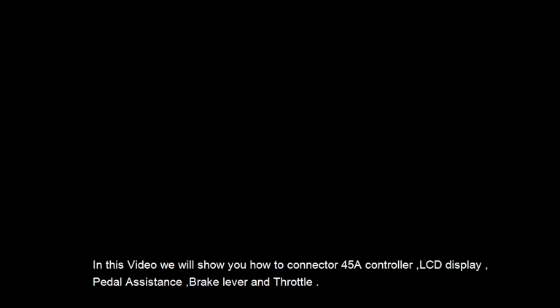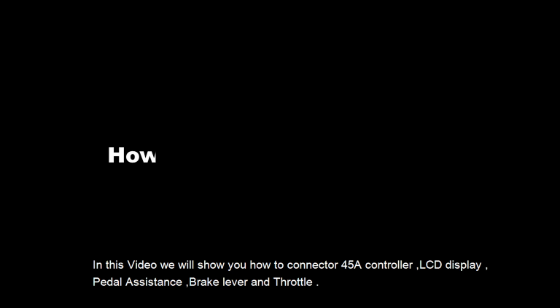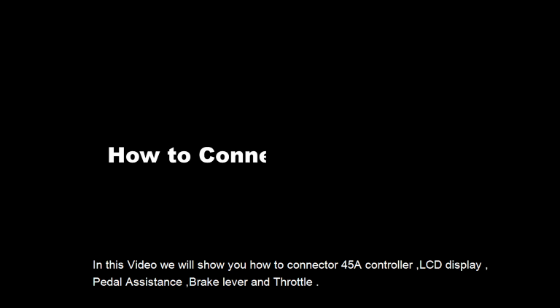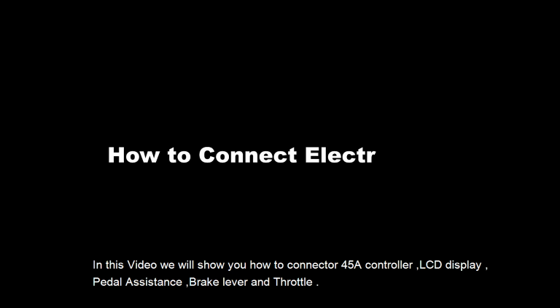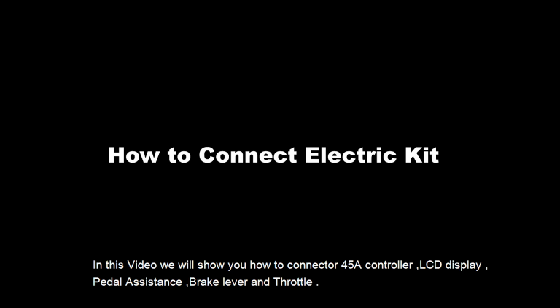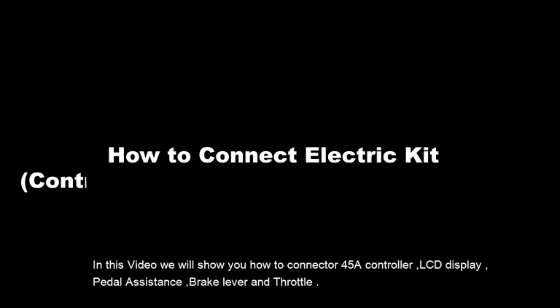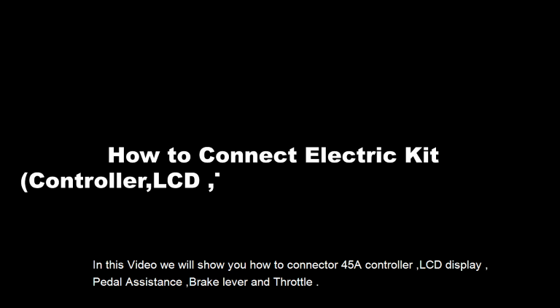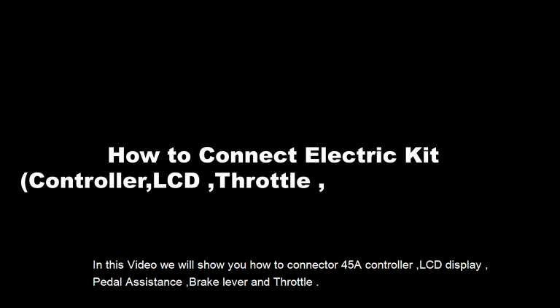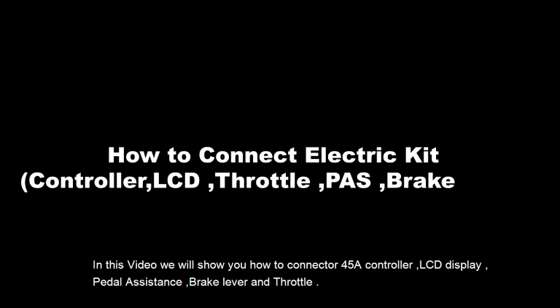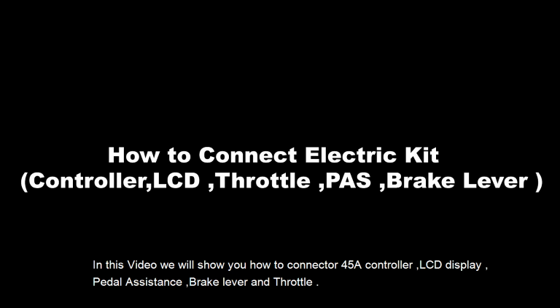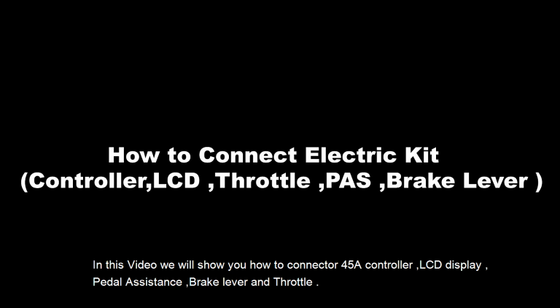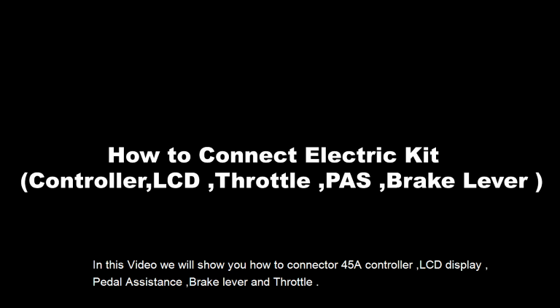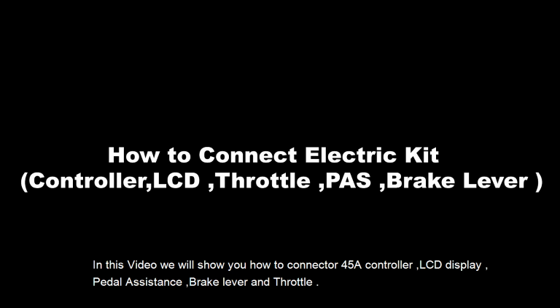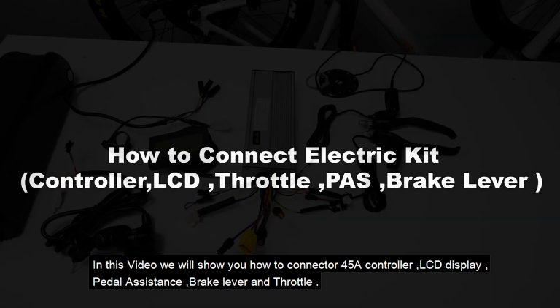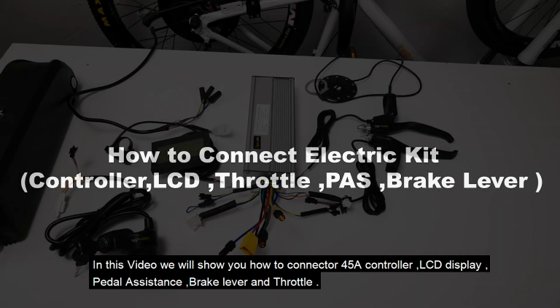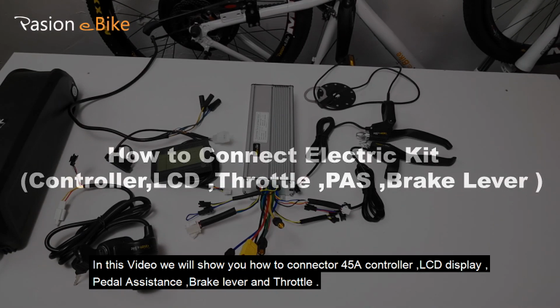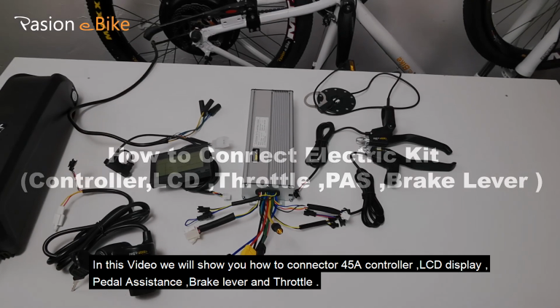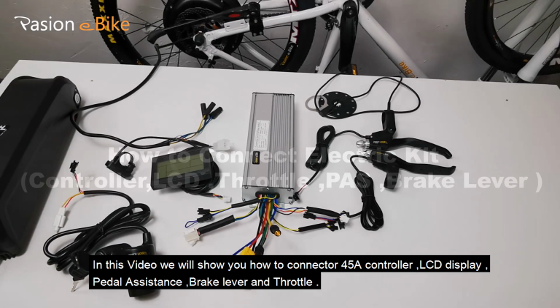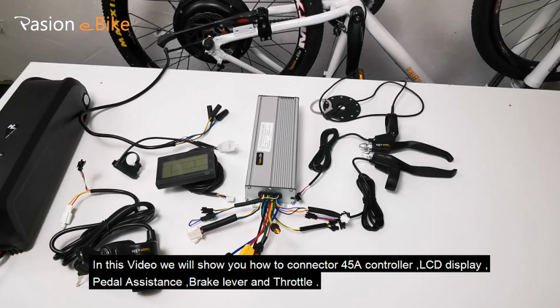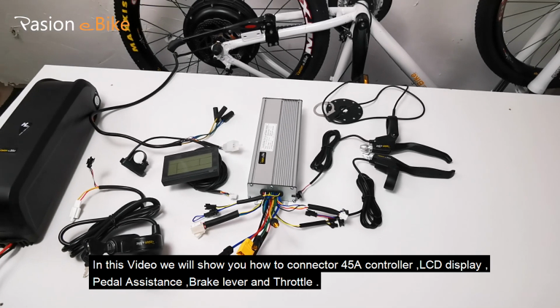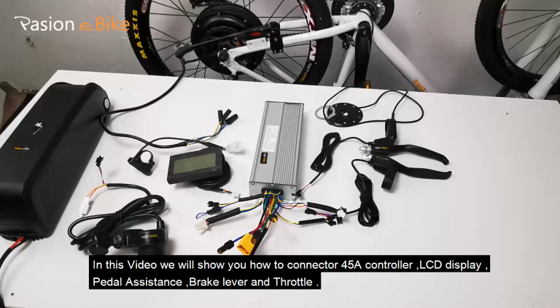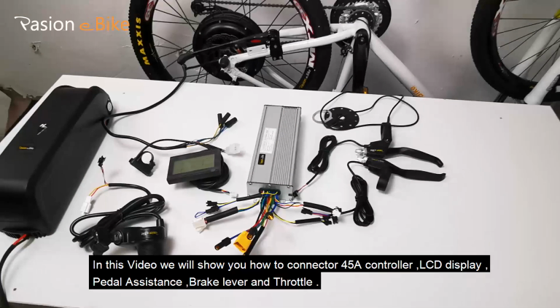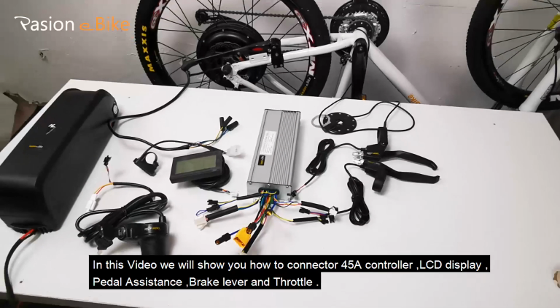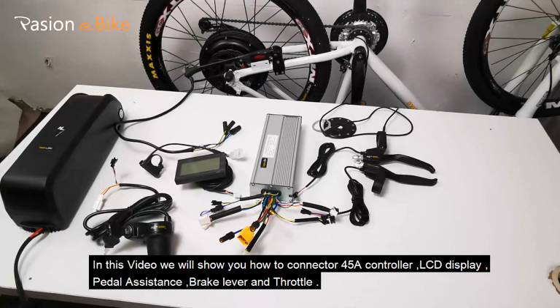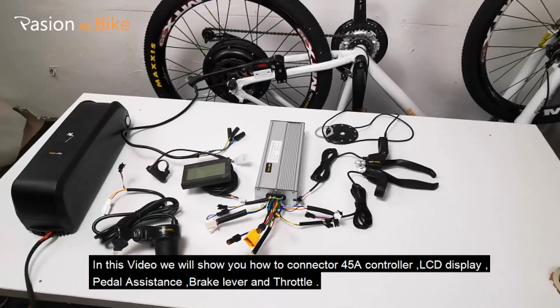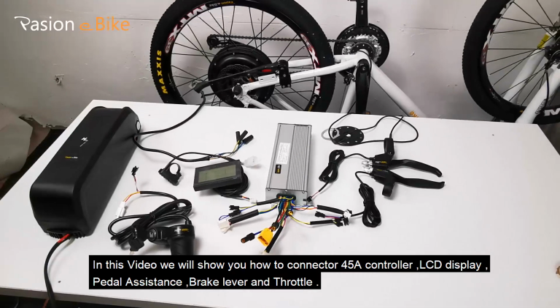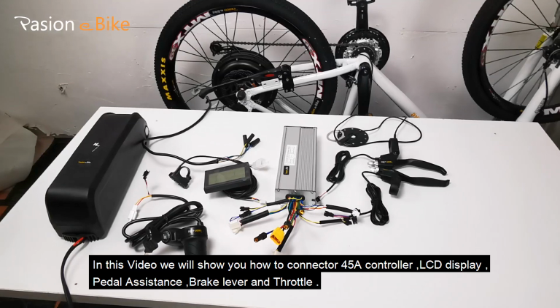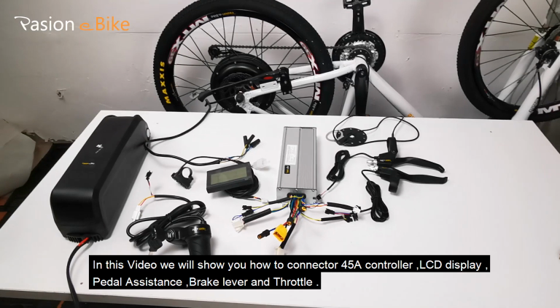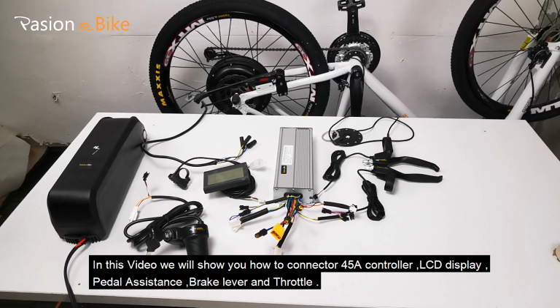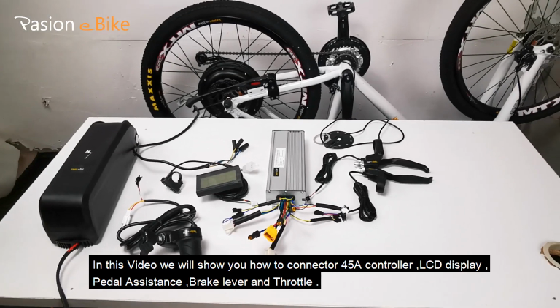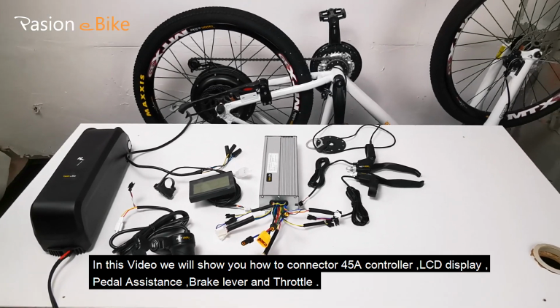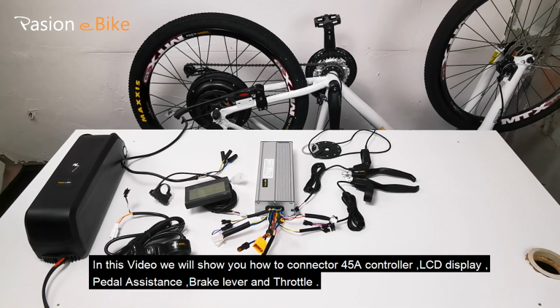I will show you how to connect the 548 controller, LCD display, pedal assistance, brake lever and throttle.